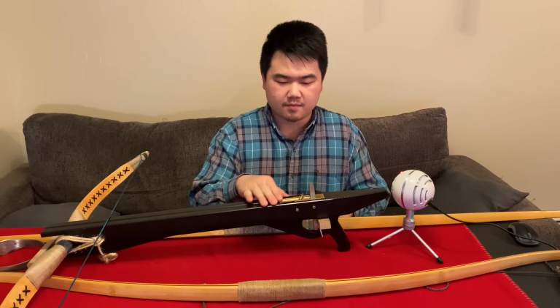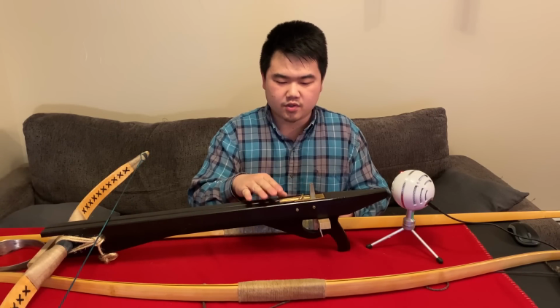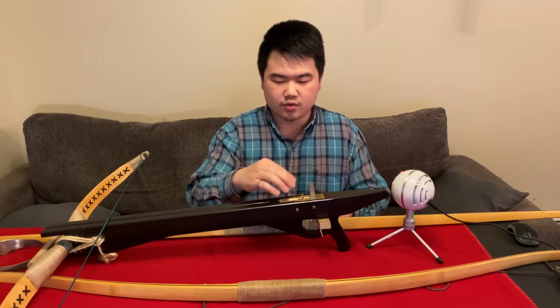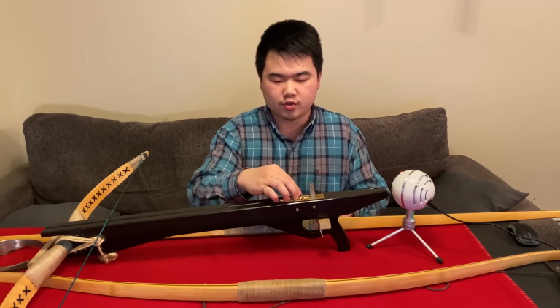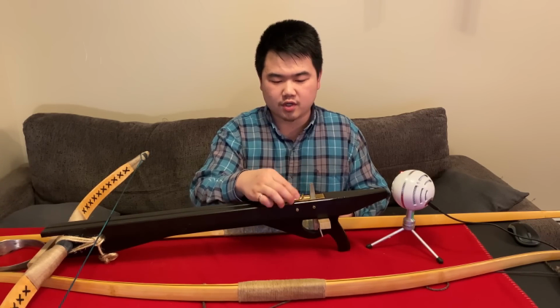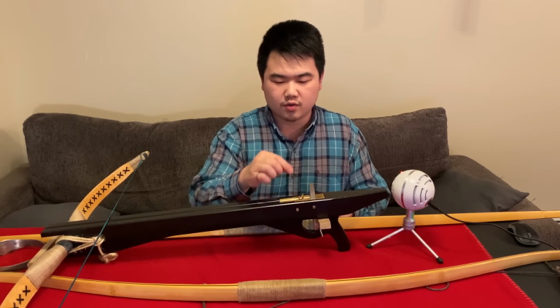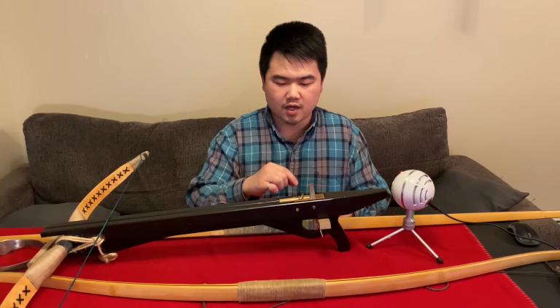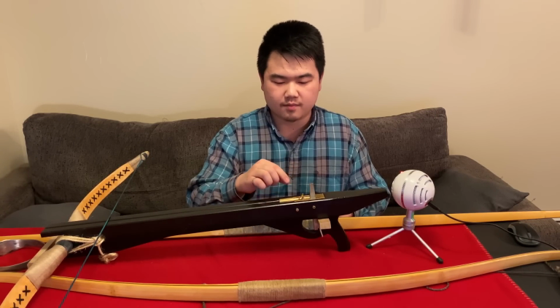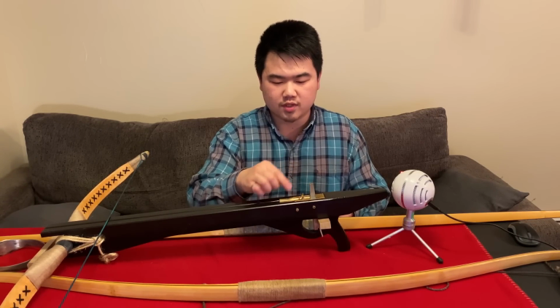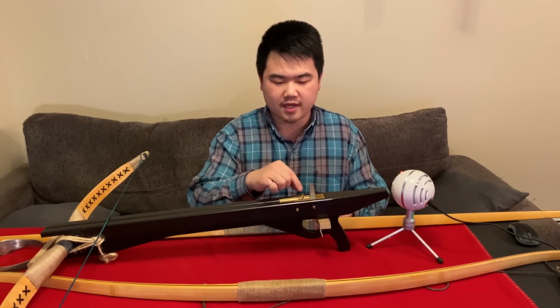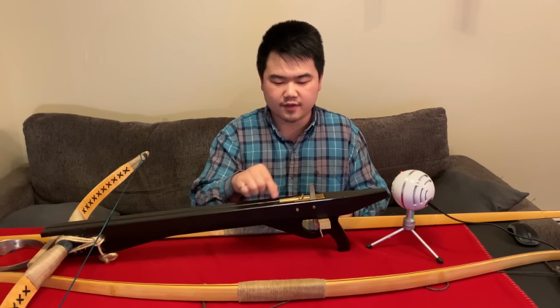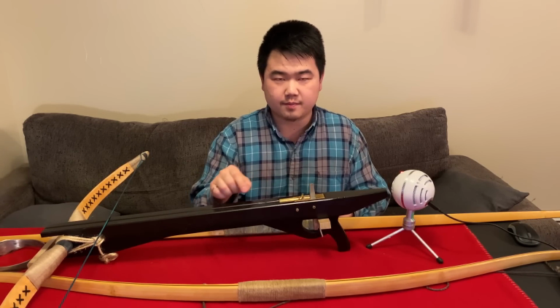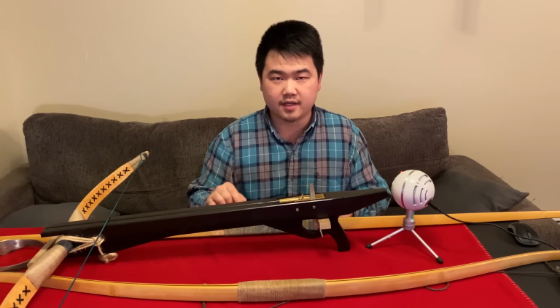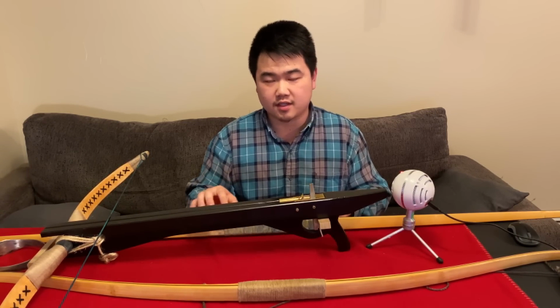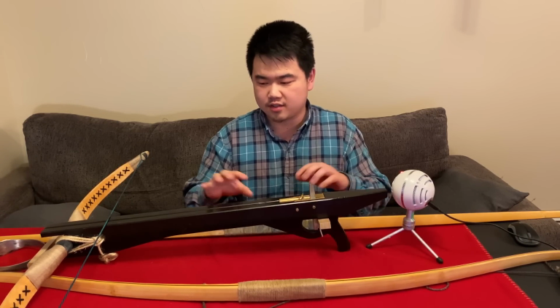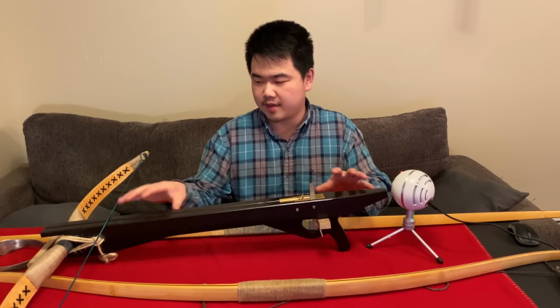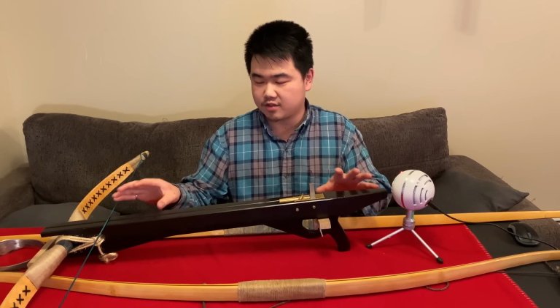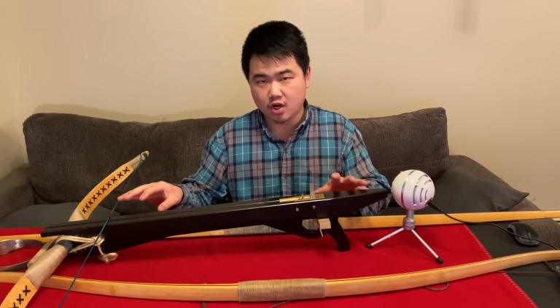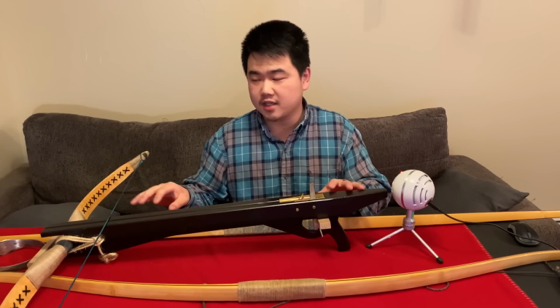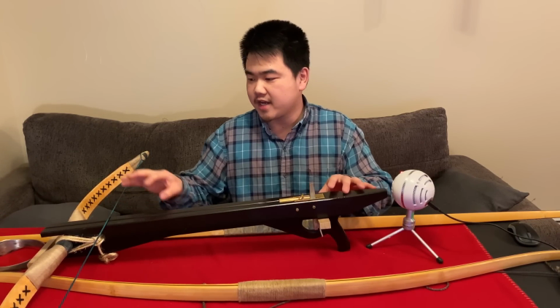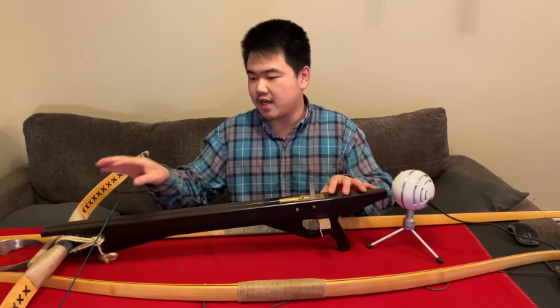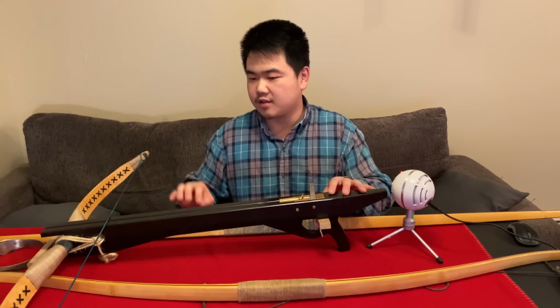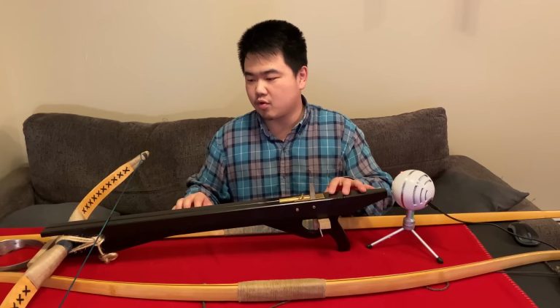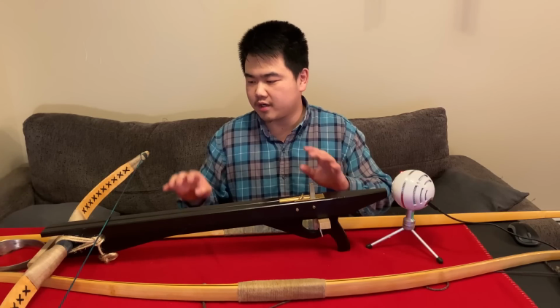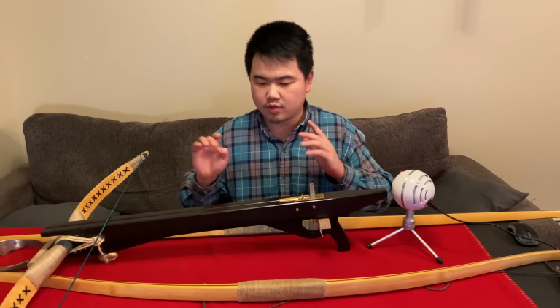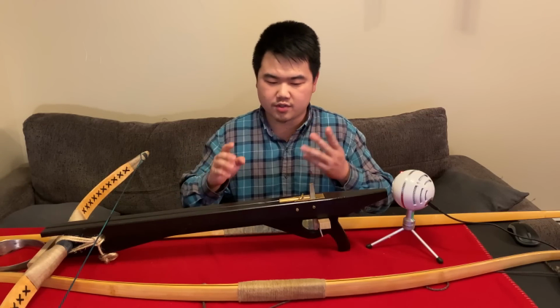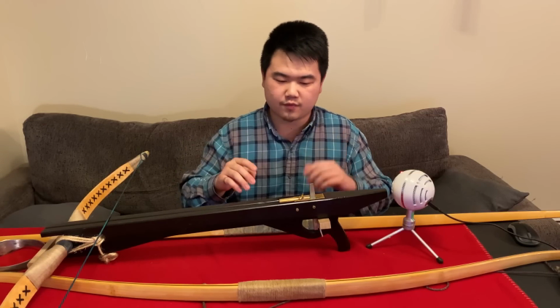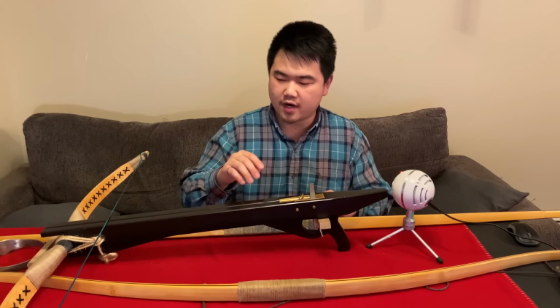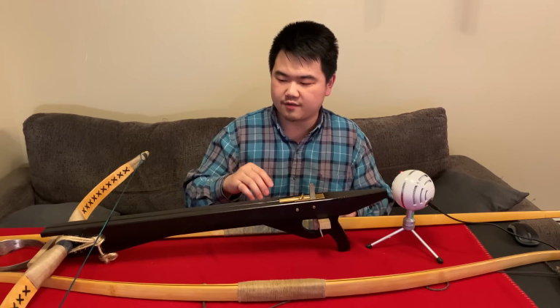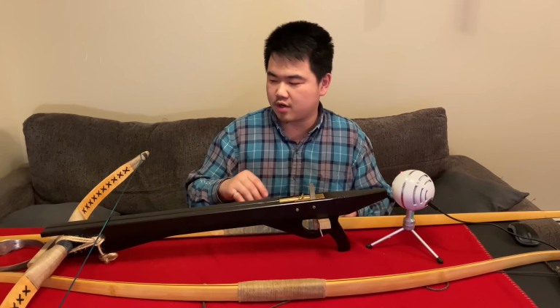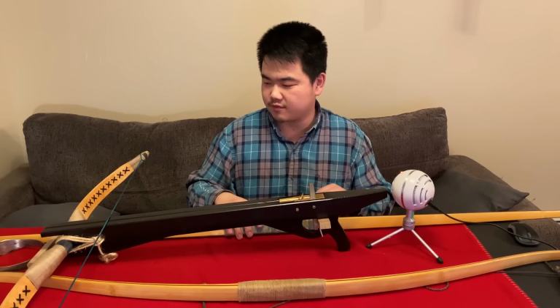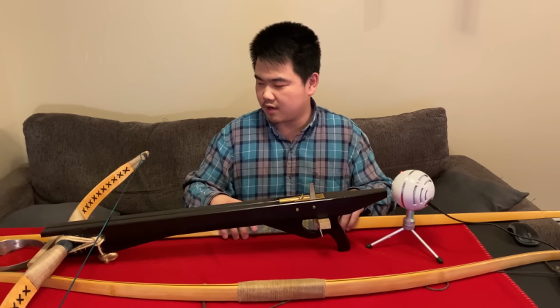The trigger was hand-fitted by Duncan to the stock. There are also a variety of prods involved in this build.